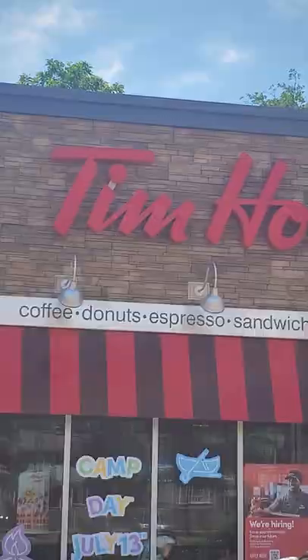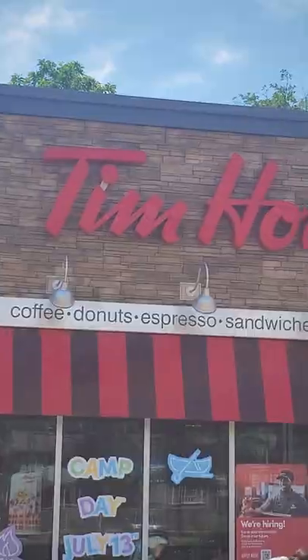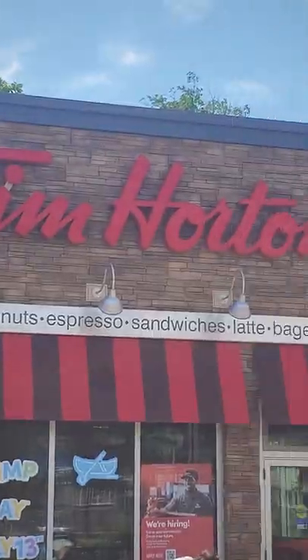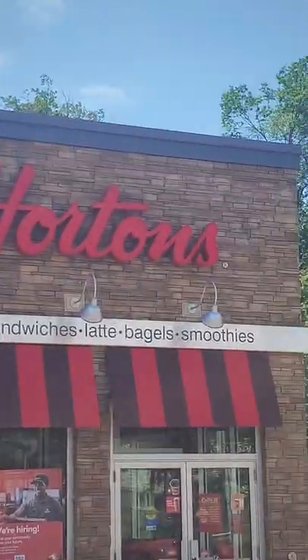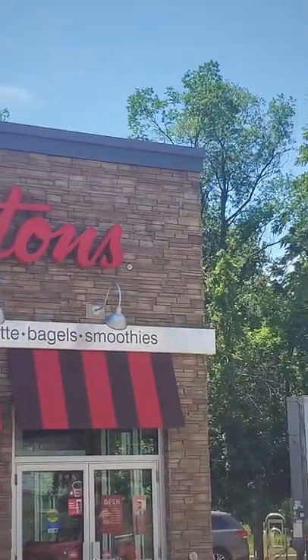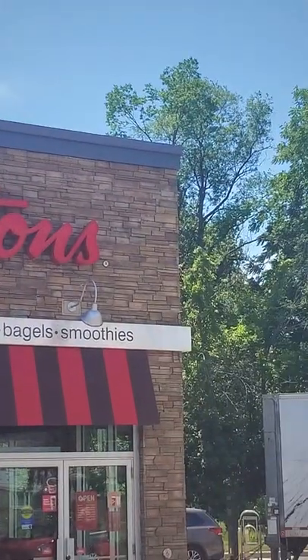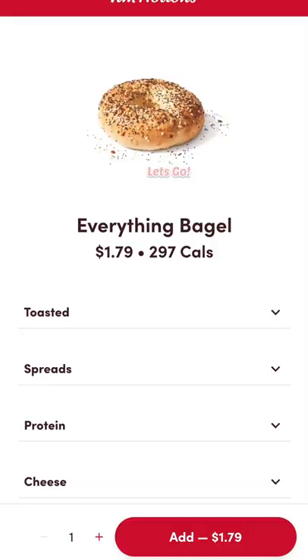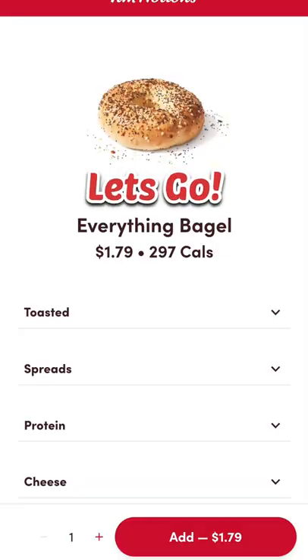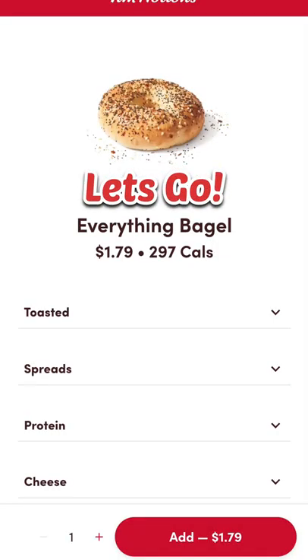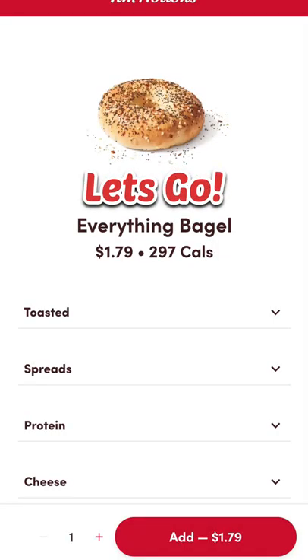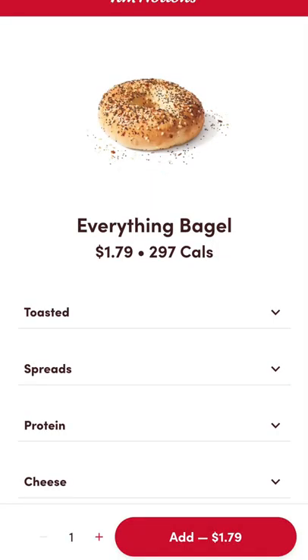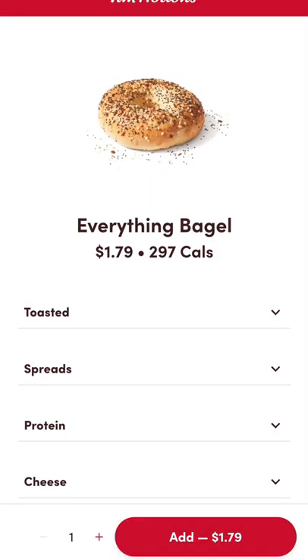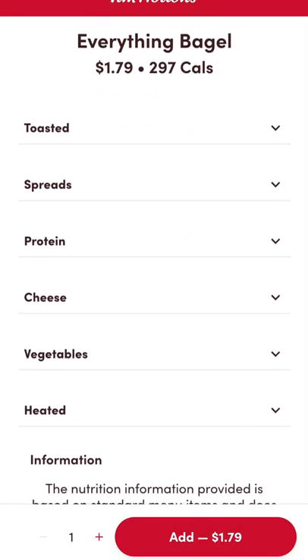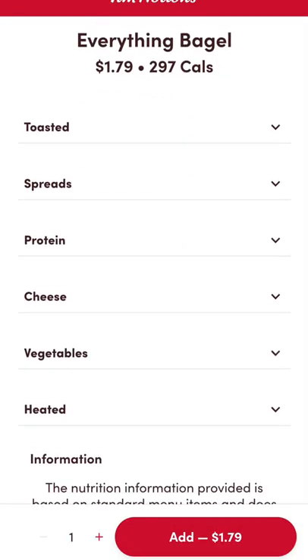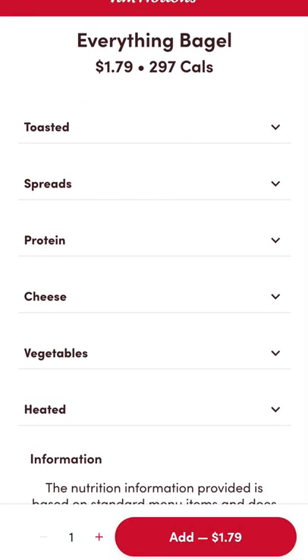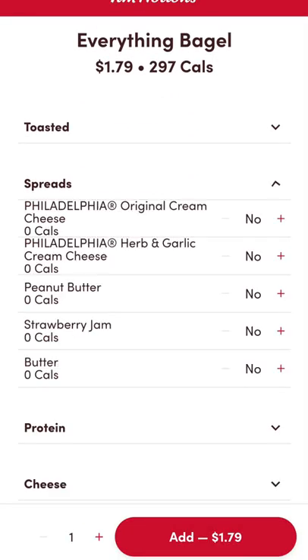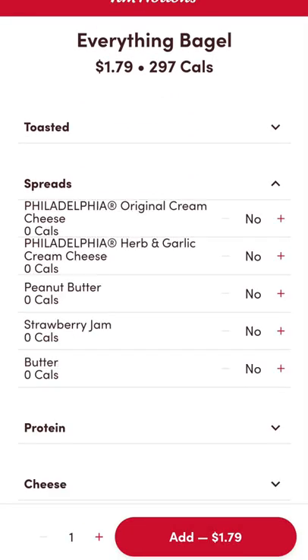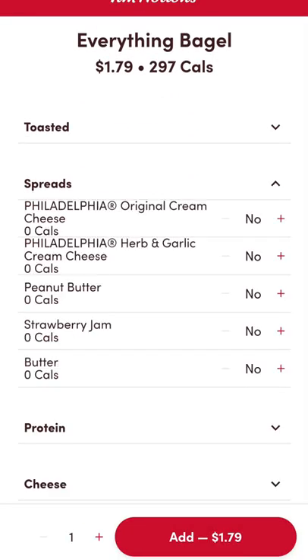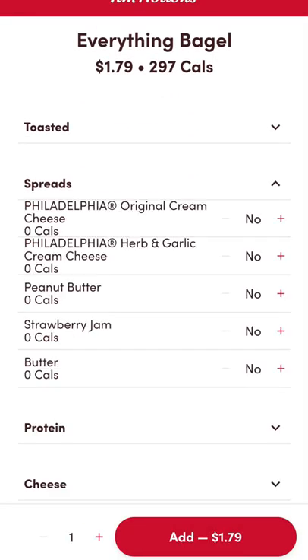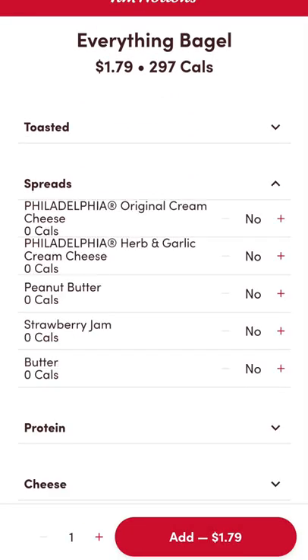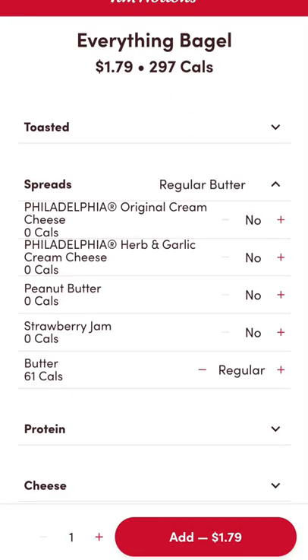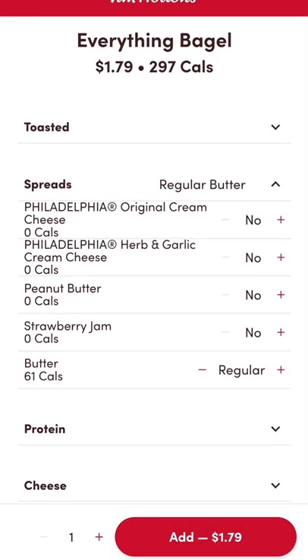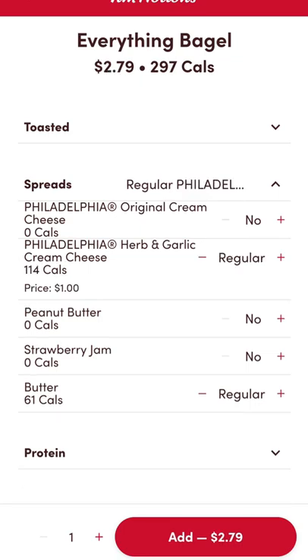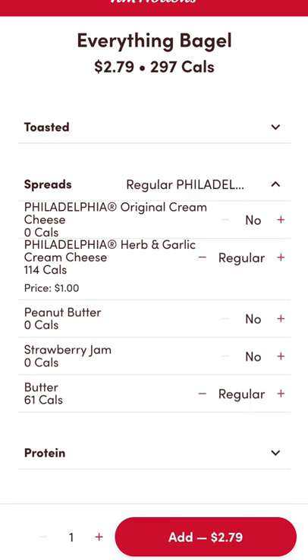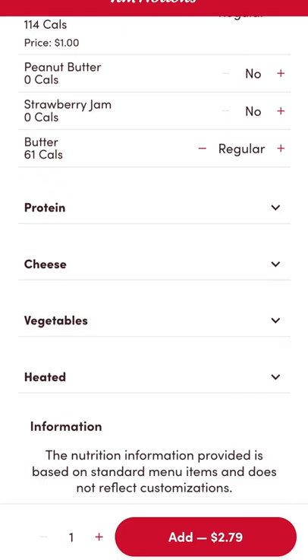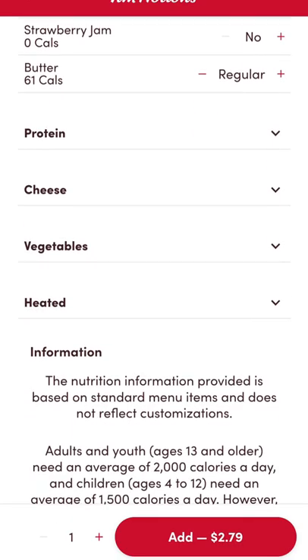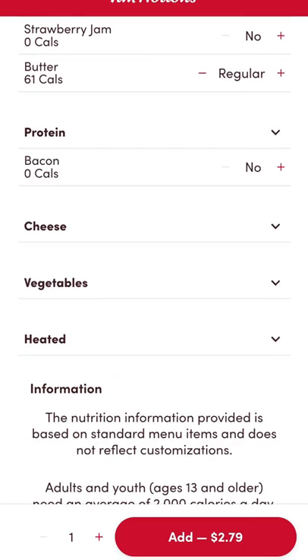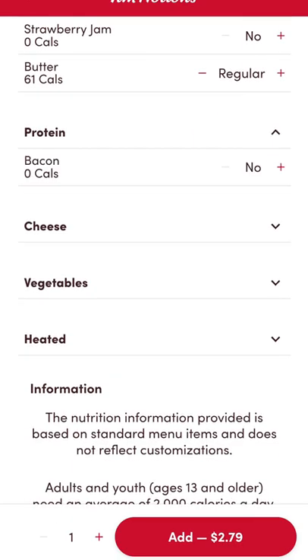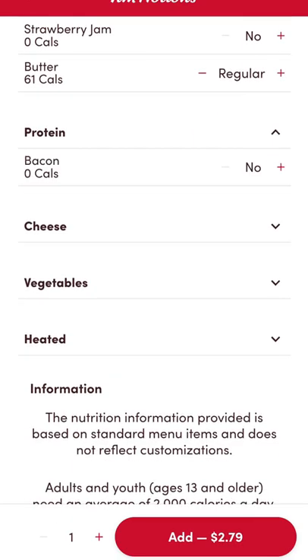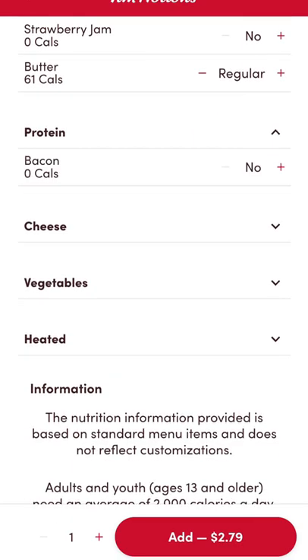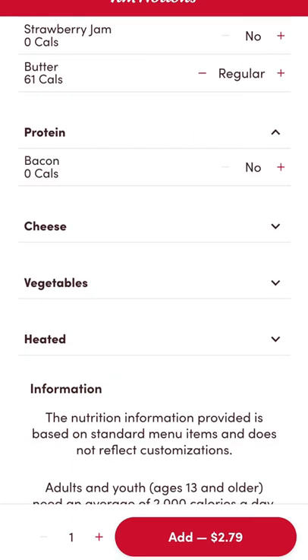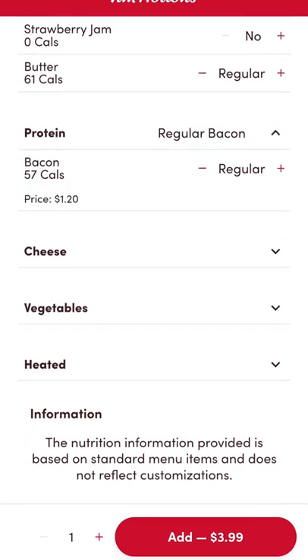Looking for a Tim Hortons hack? Let's go! Start by ordering an everything bagel toasted with butter and herb and garlic cream cheese. Now go ahead and add yourself some bacon.